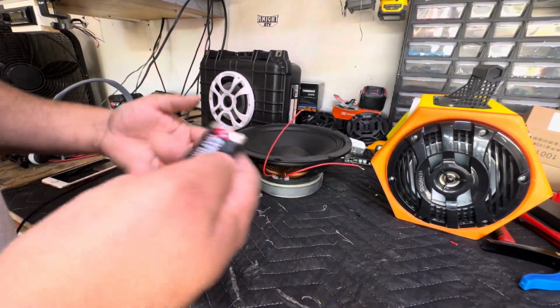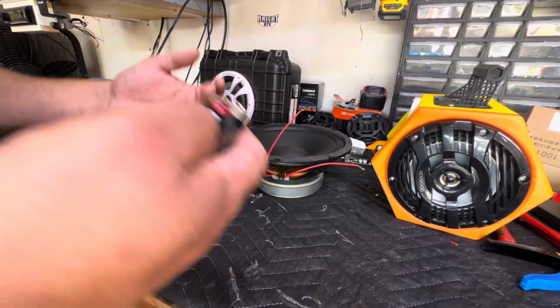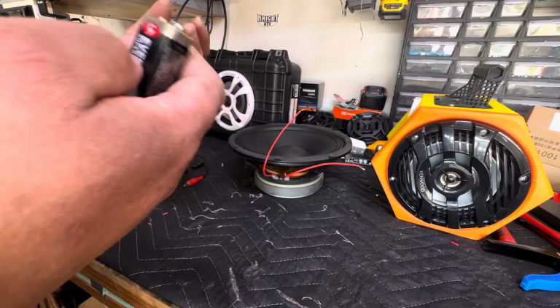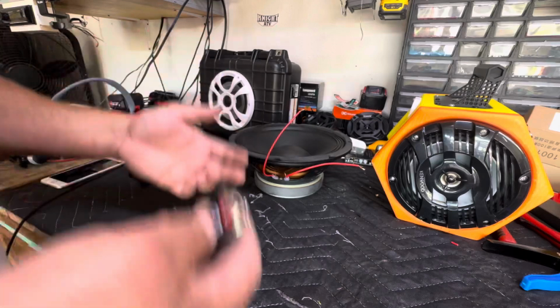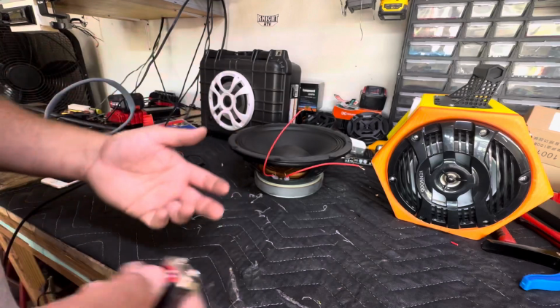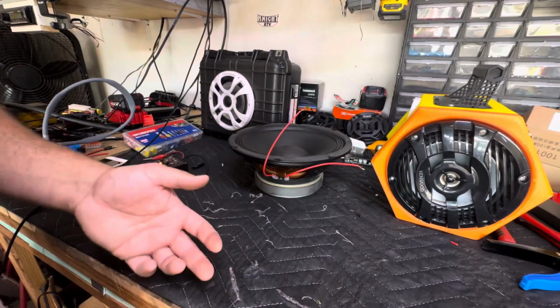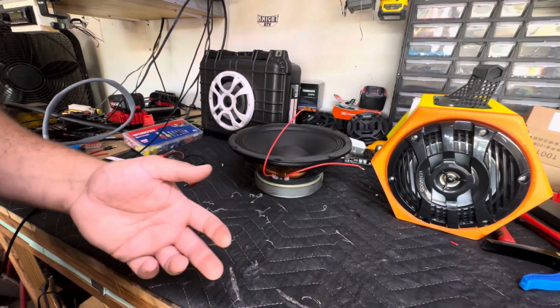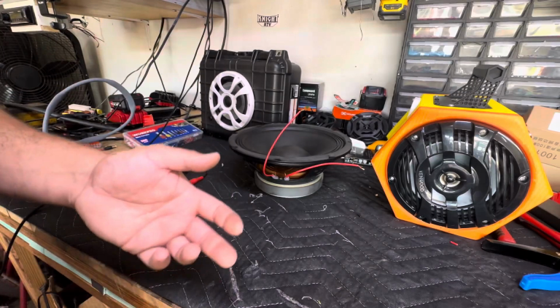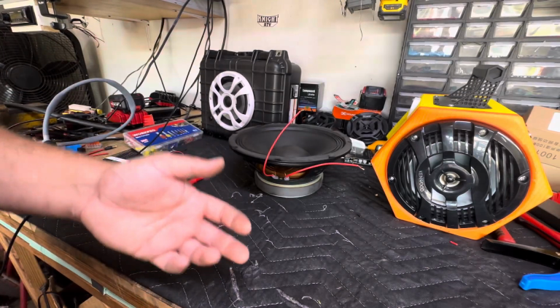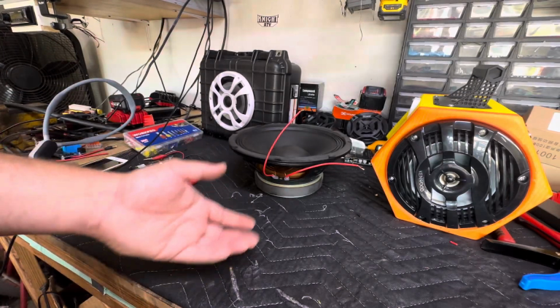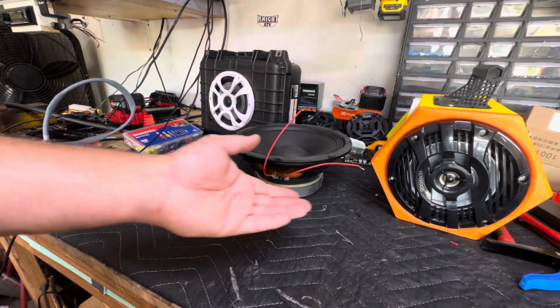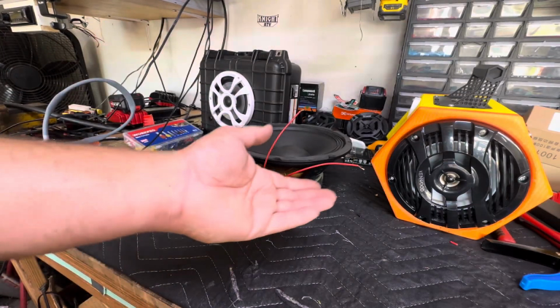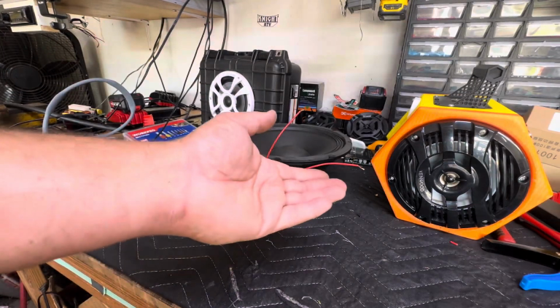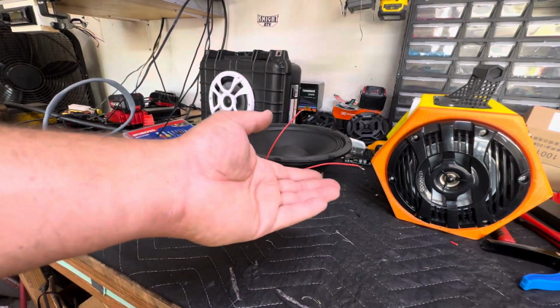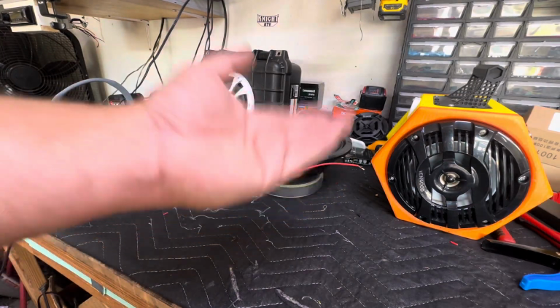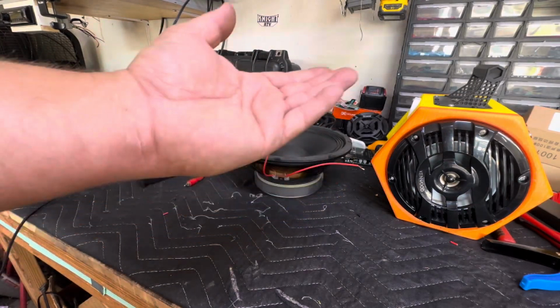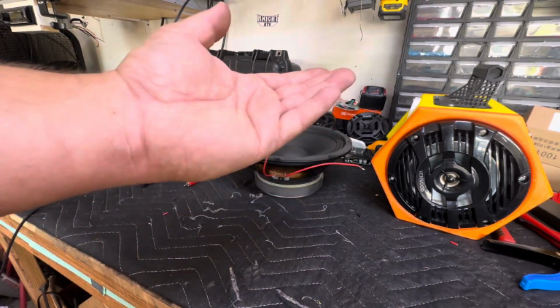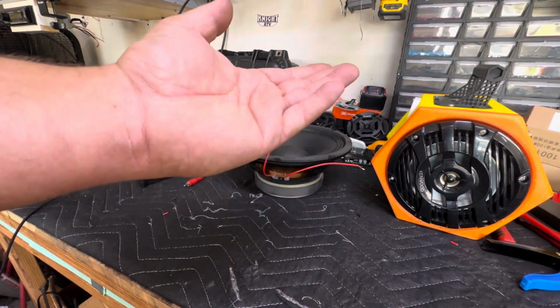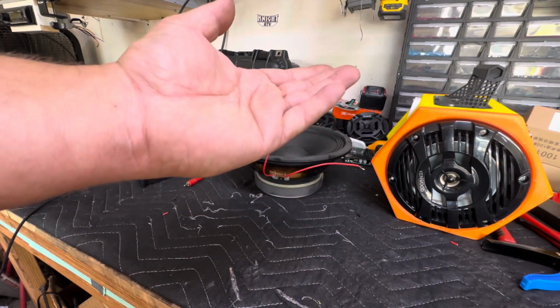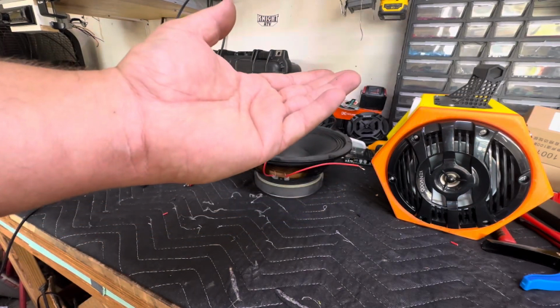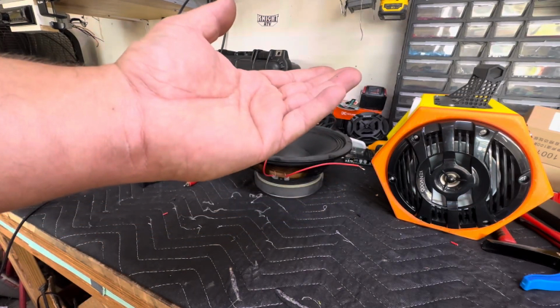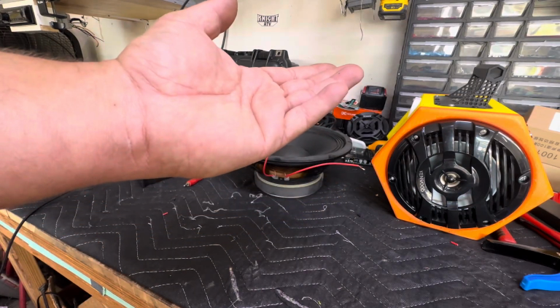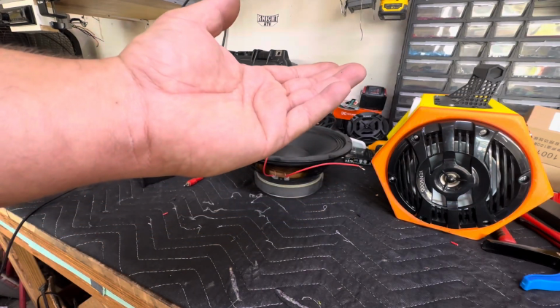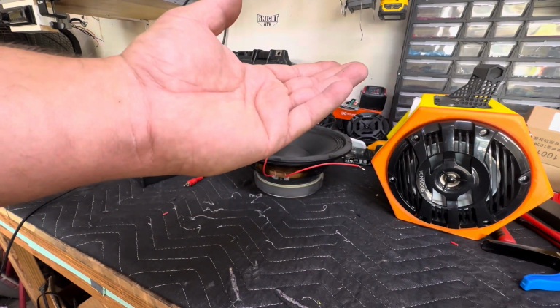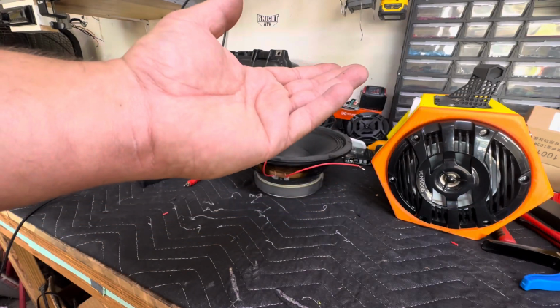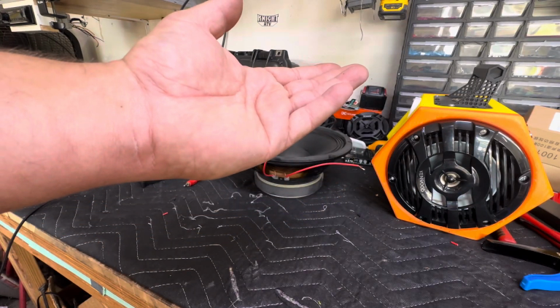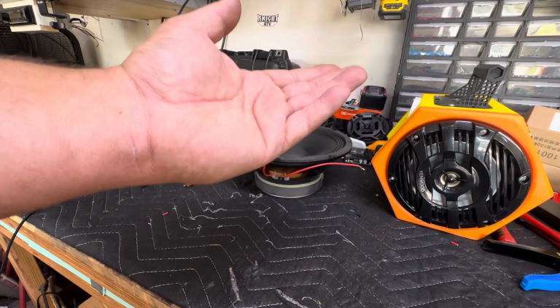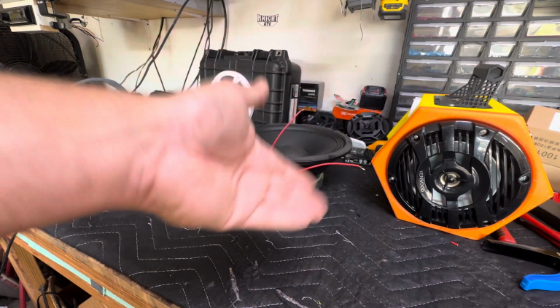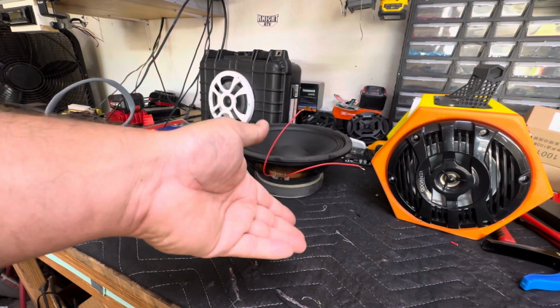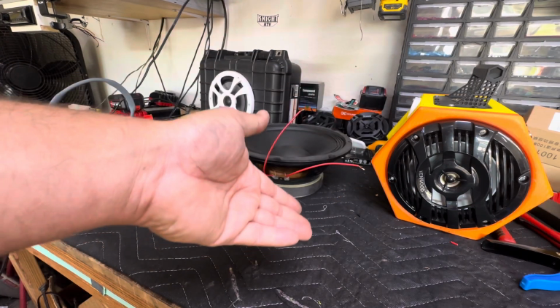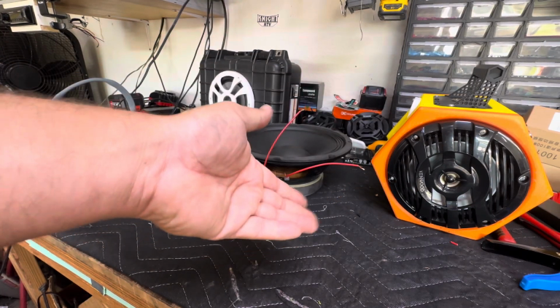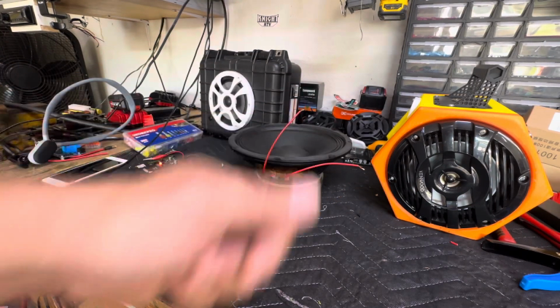So if the polarity is right, the speaker is going to come up. If the polarity is reversed, it's going to go in.